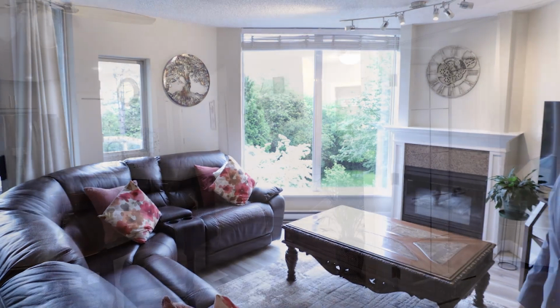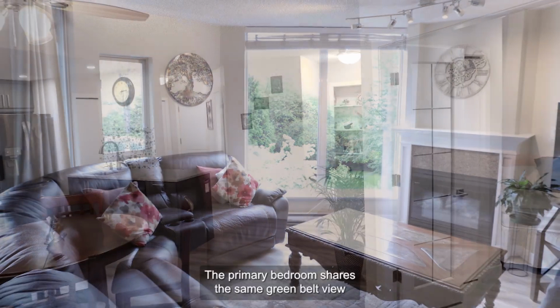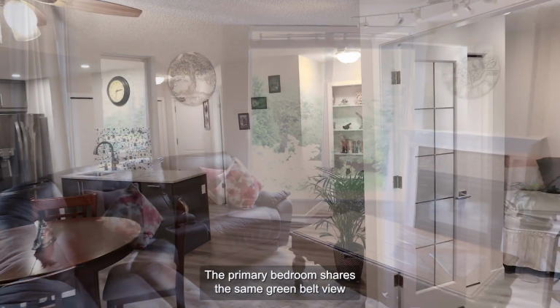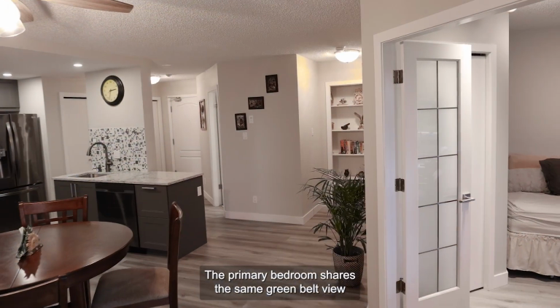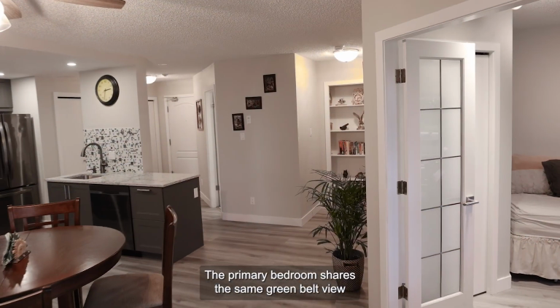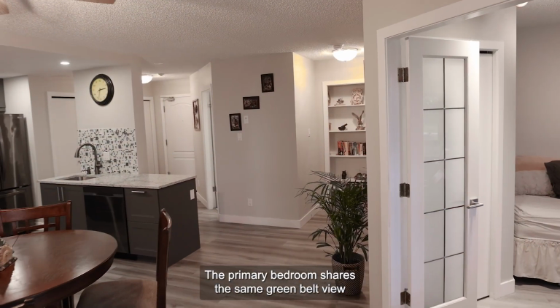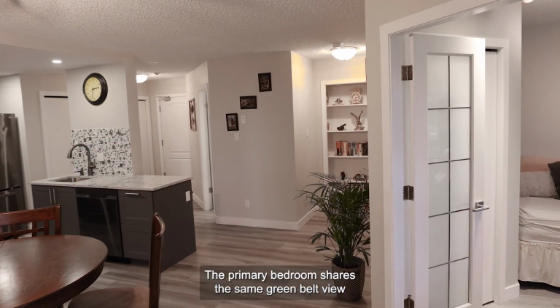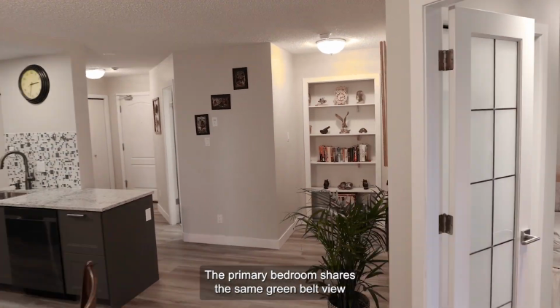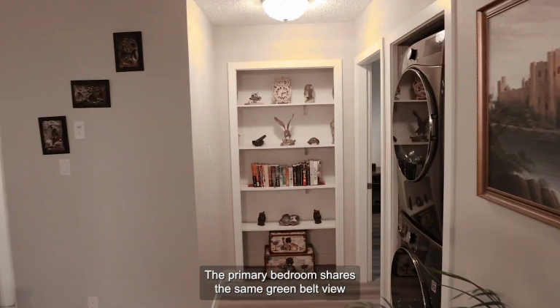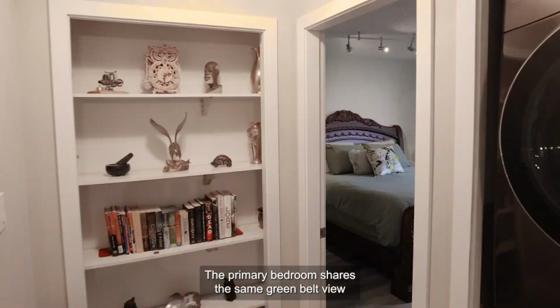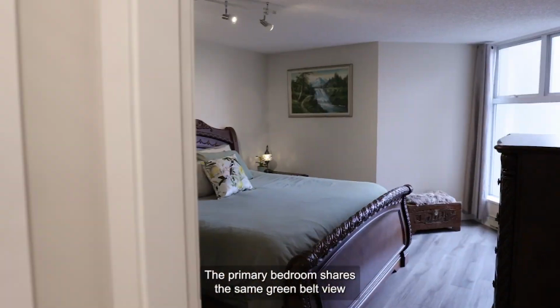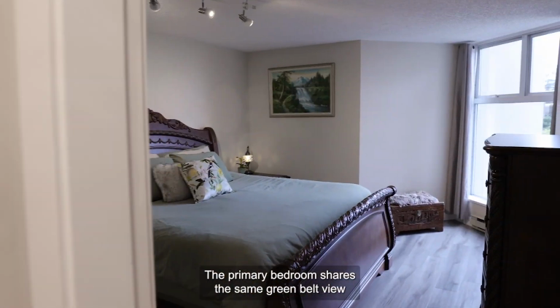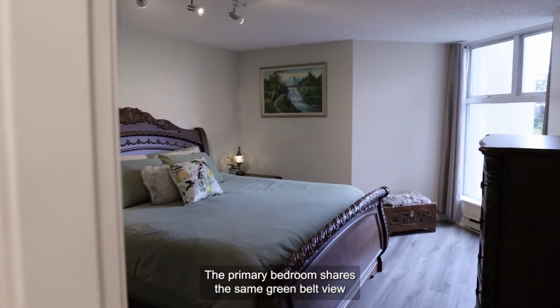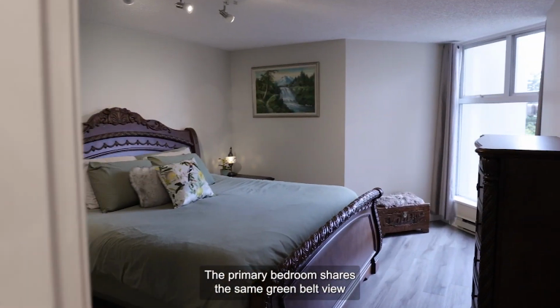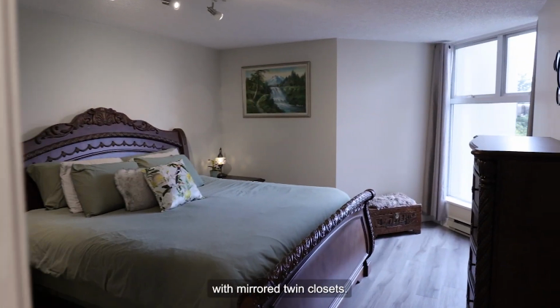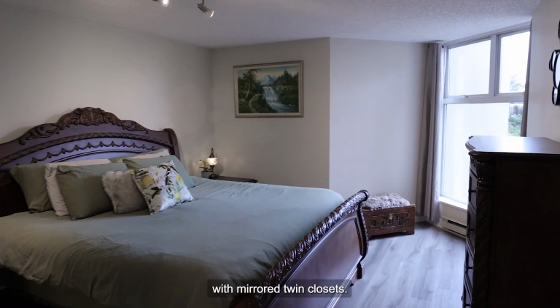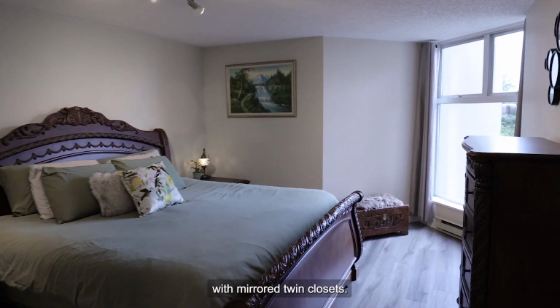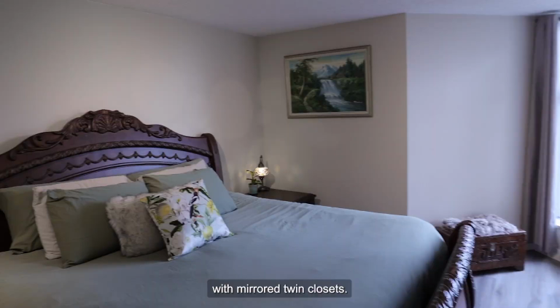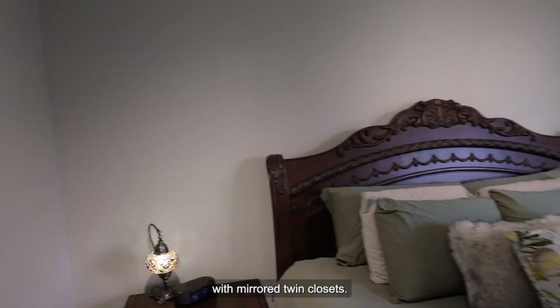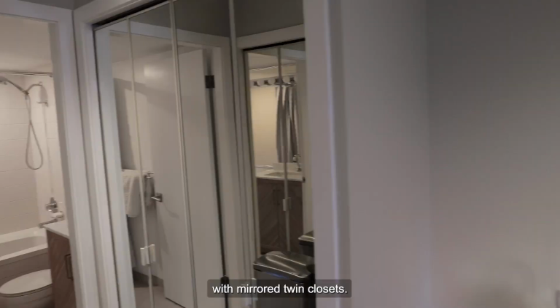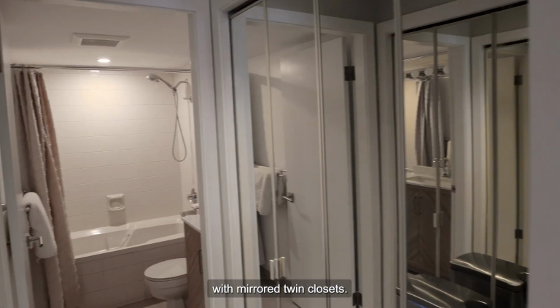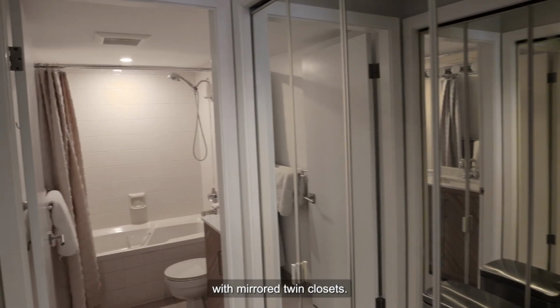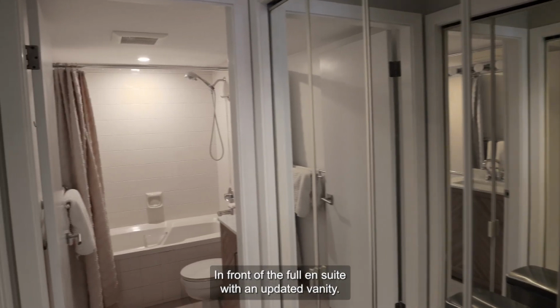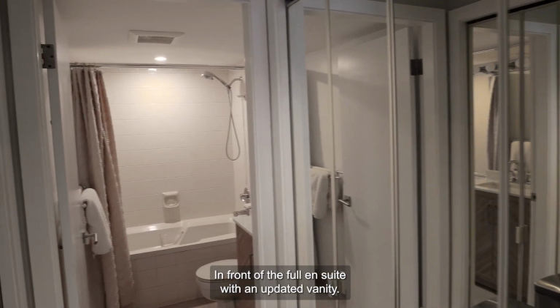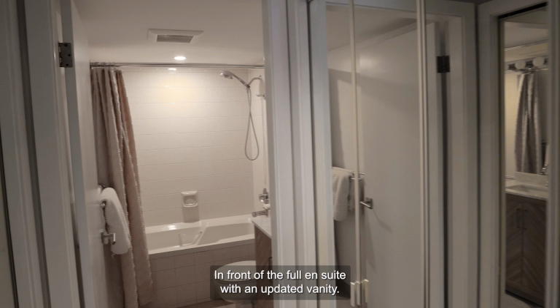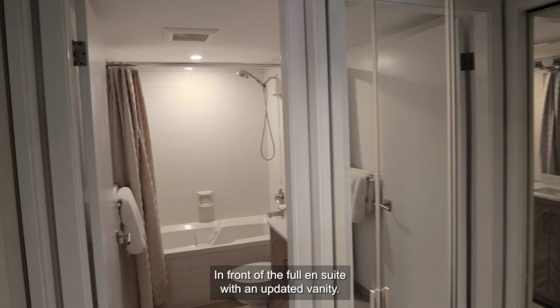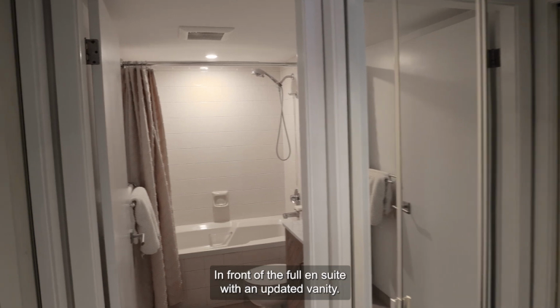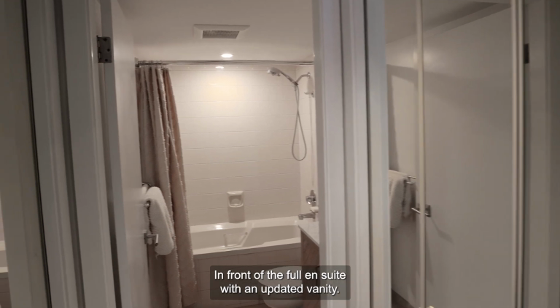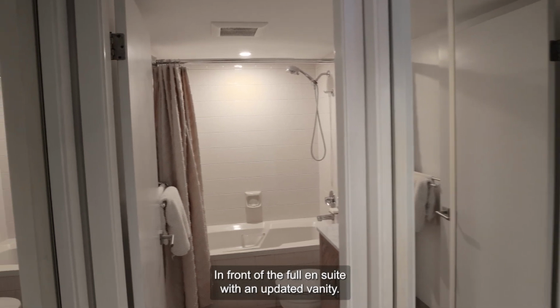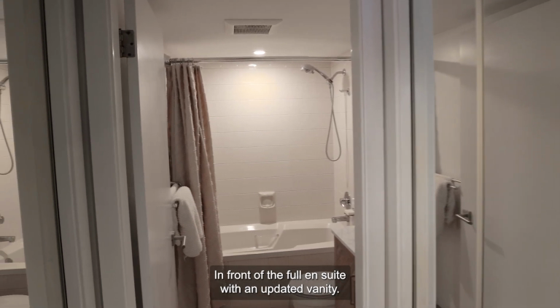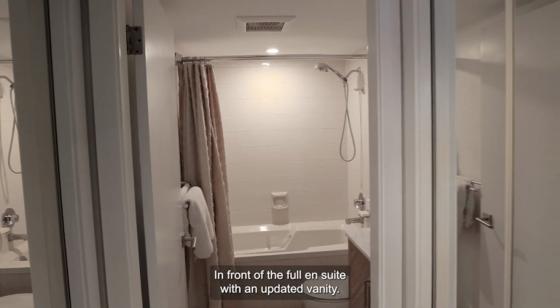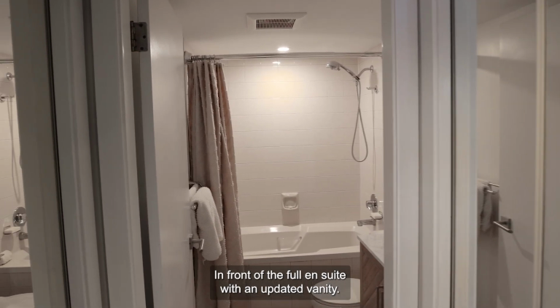The primary bedroom shares the same green belt view with mirrored twin closets in front of the full ensuite with an updated vanity.